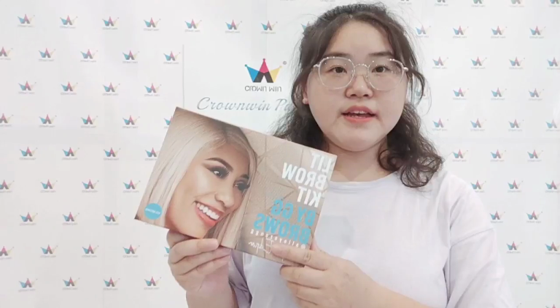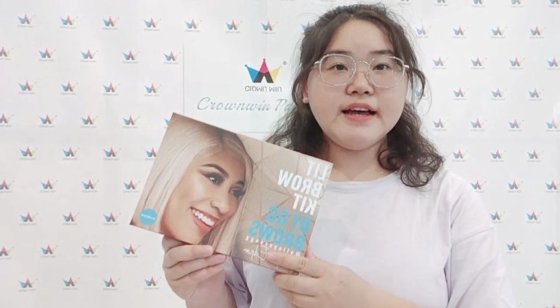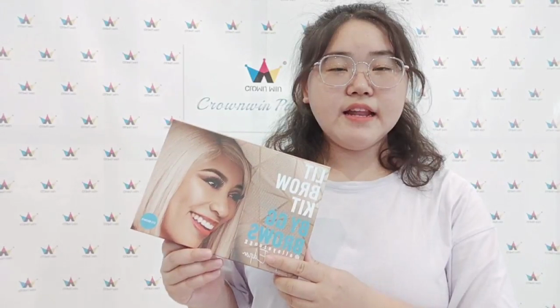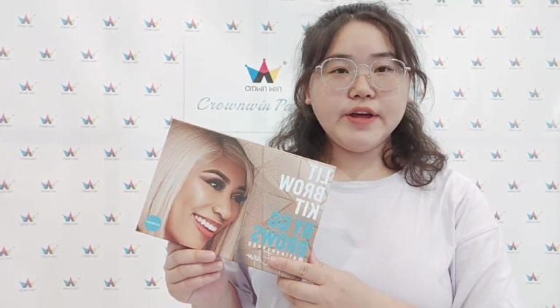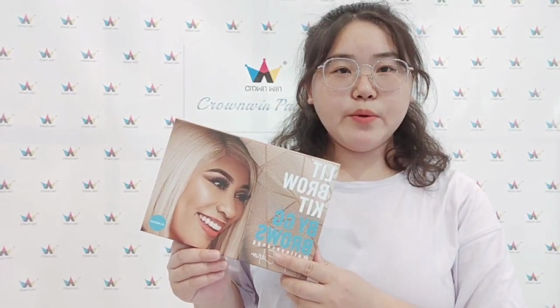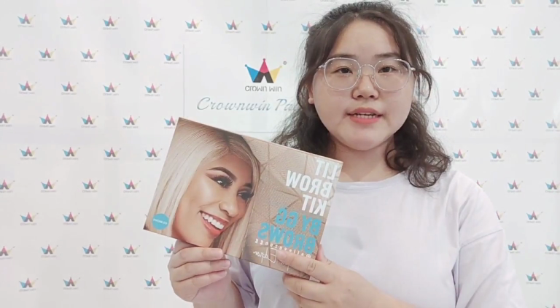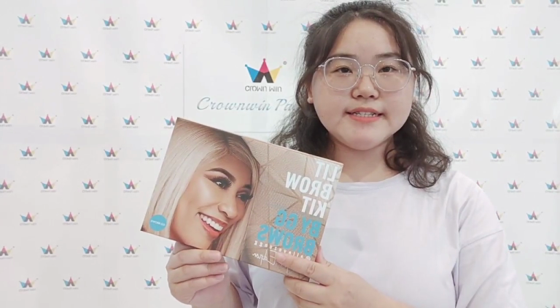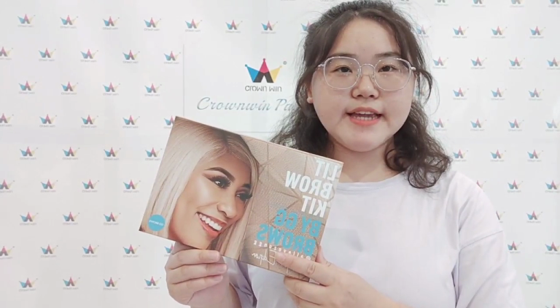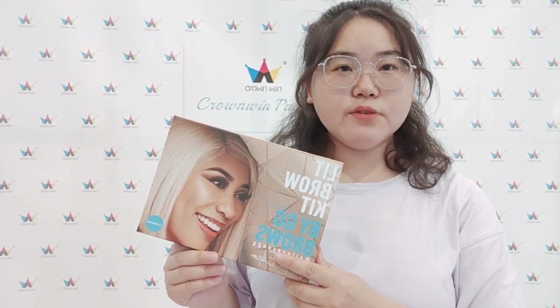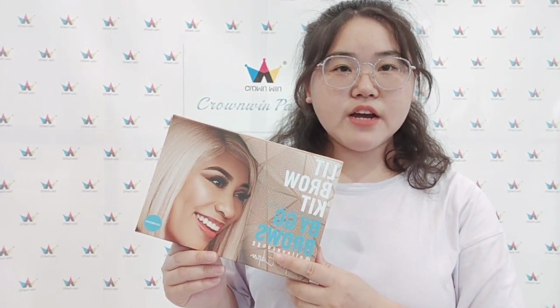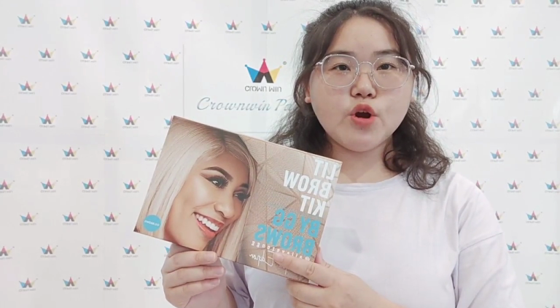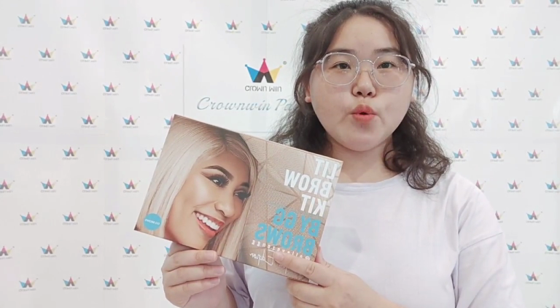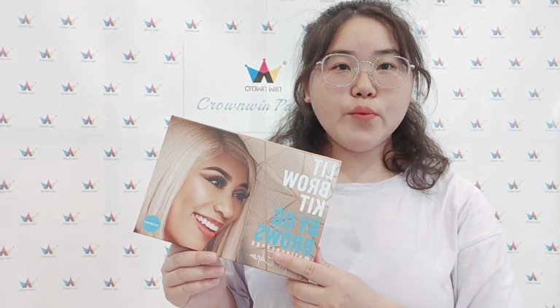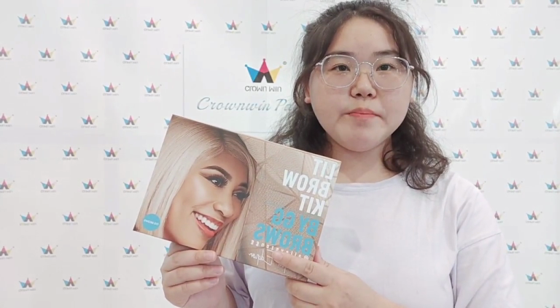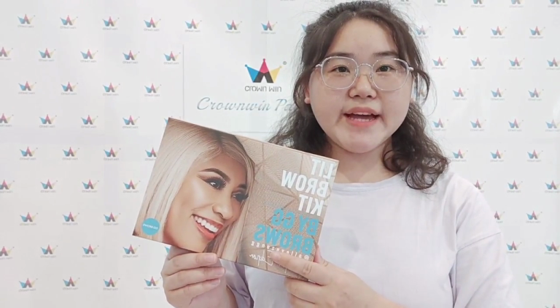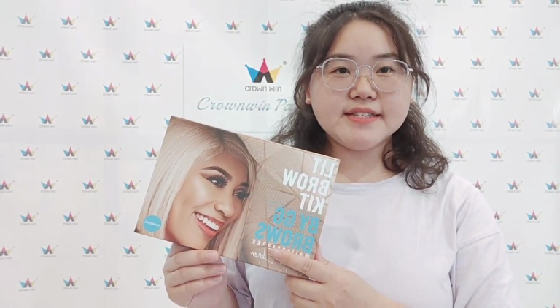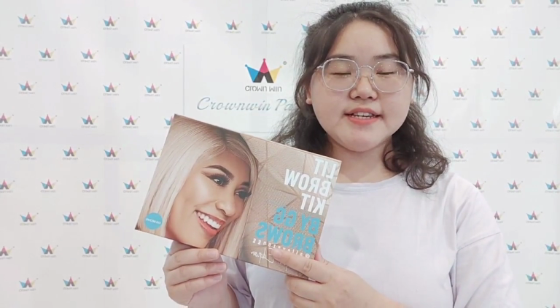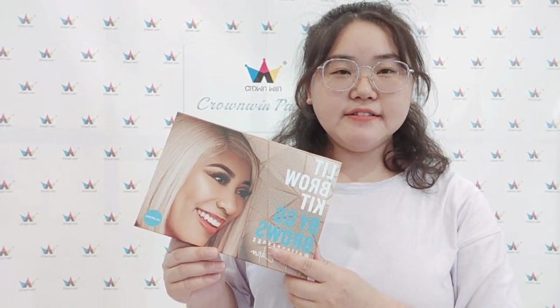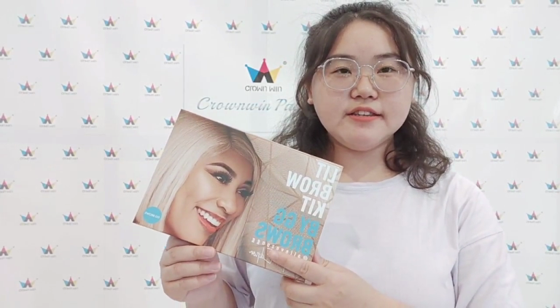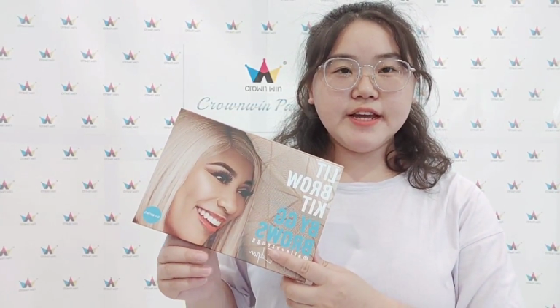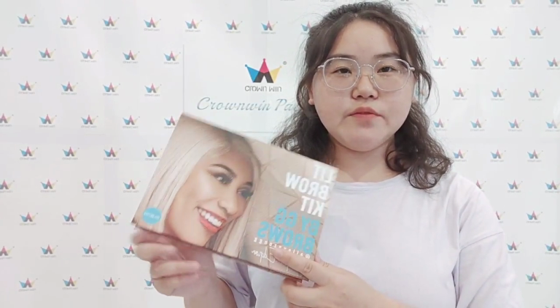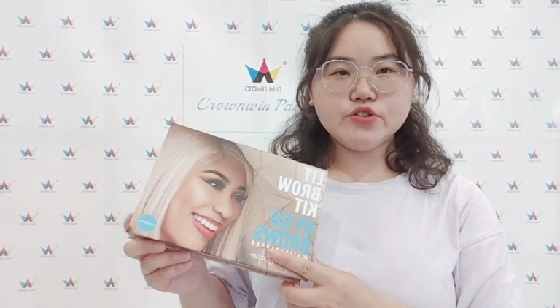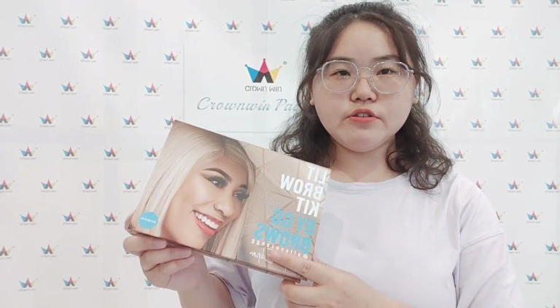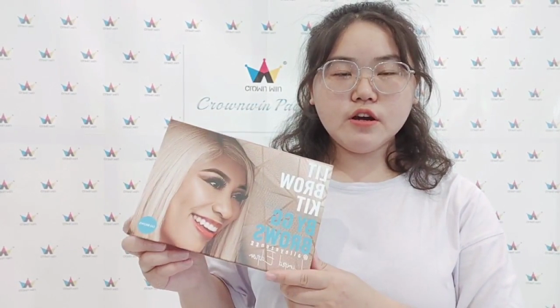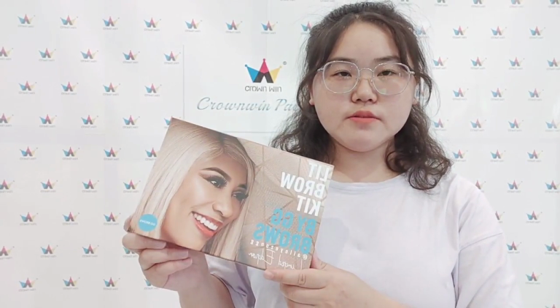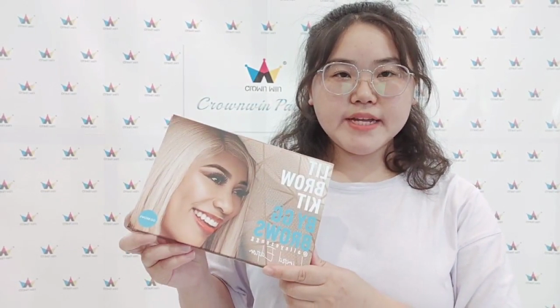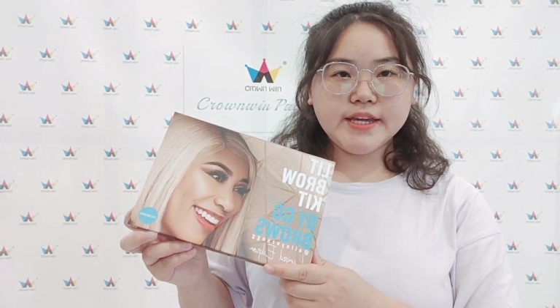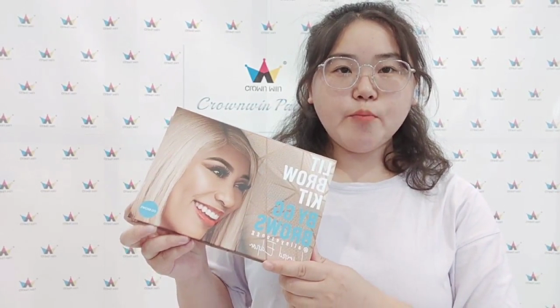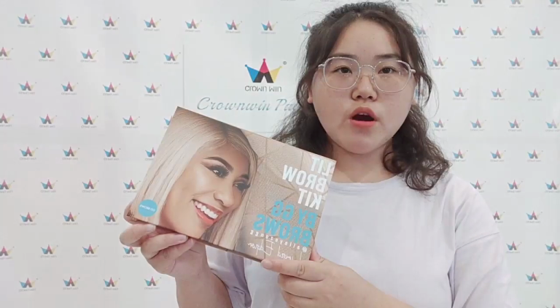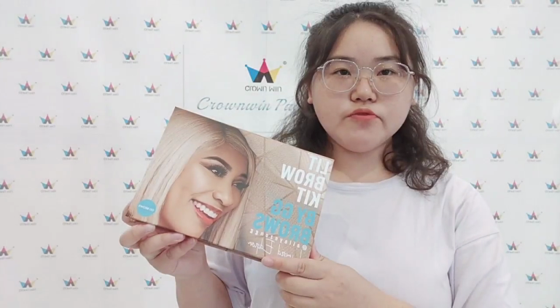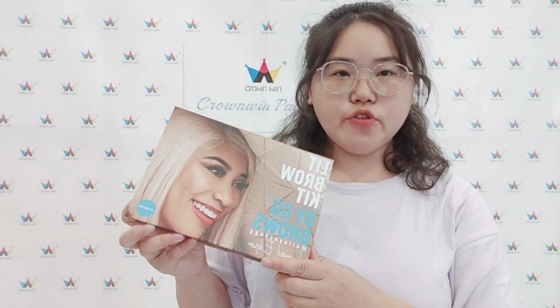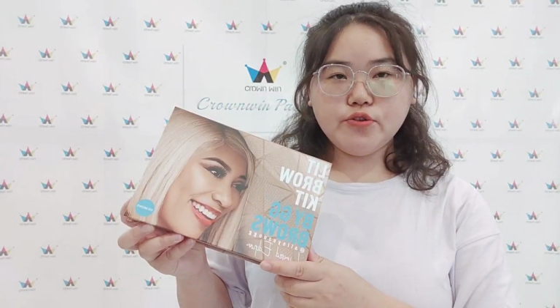Hello everyone, this is Elsa from Chromecasty. Today, I will show the cosmetic box for you.